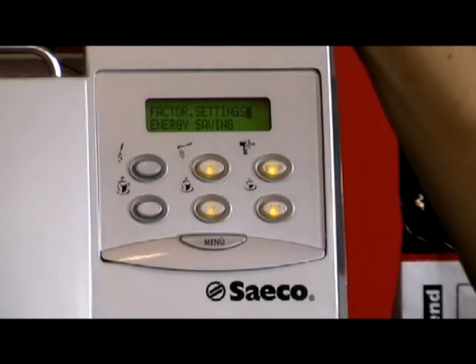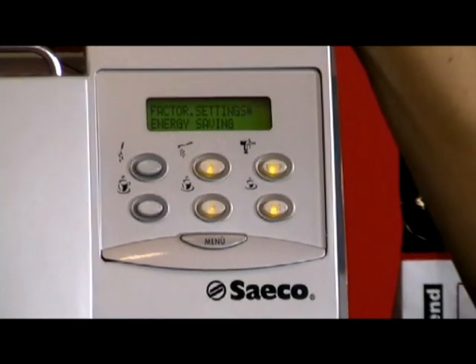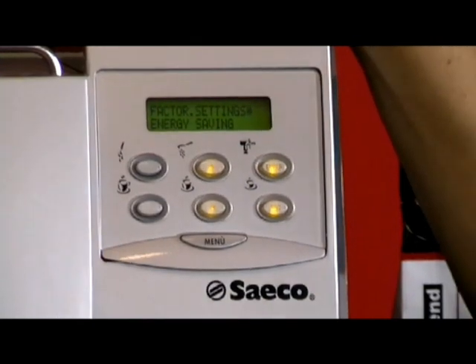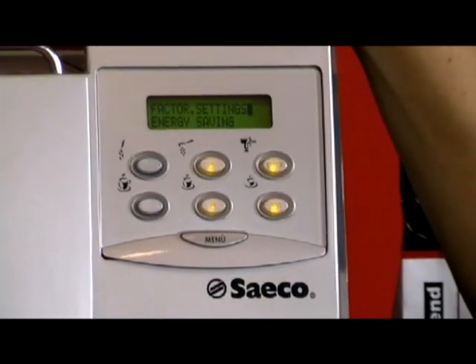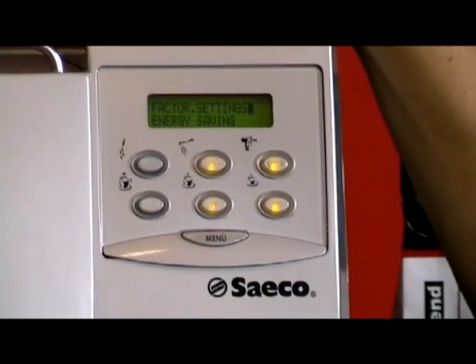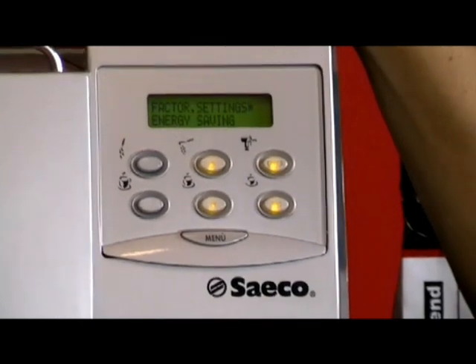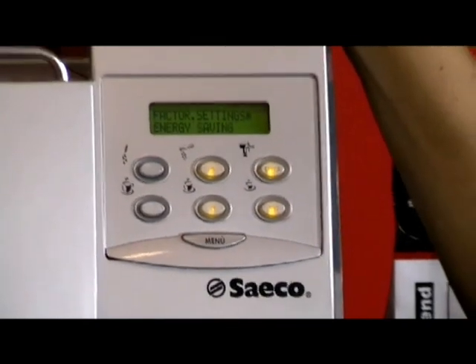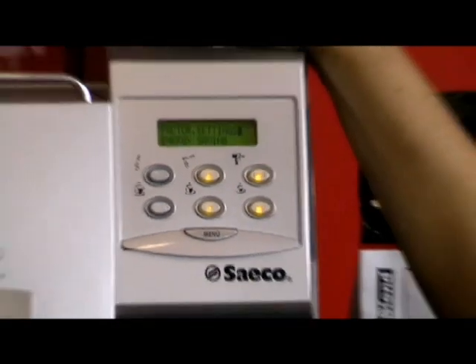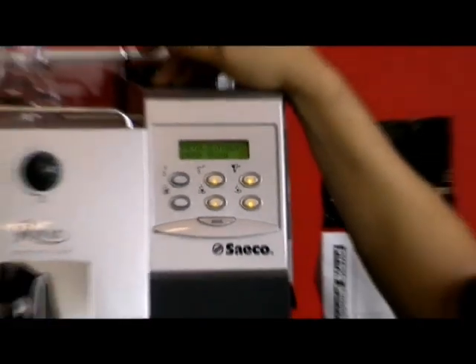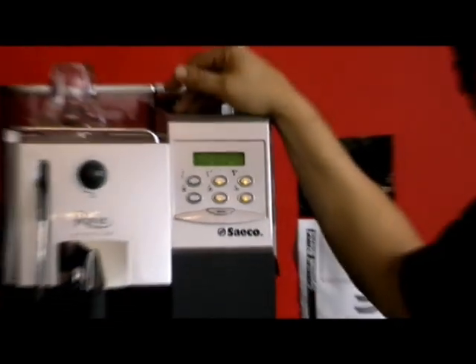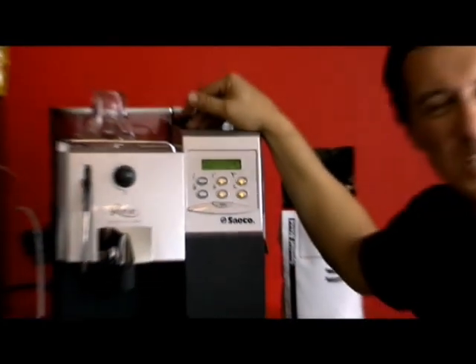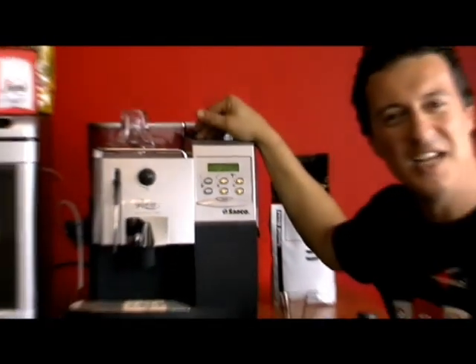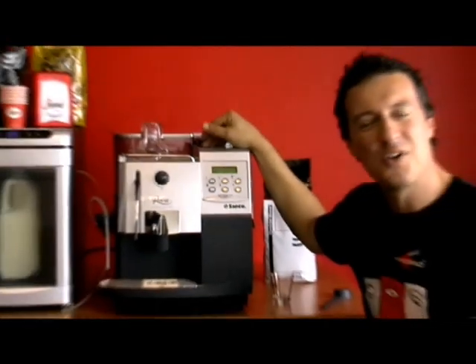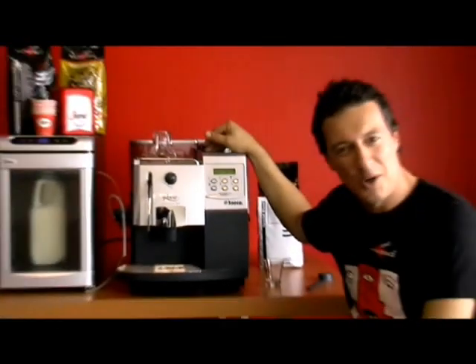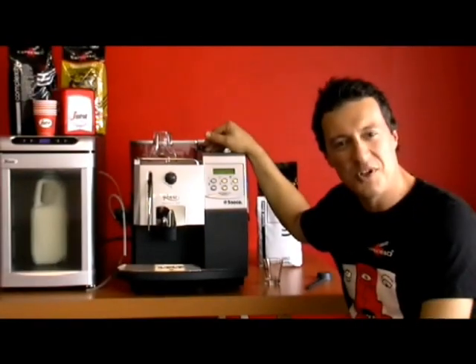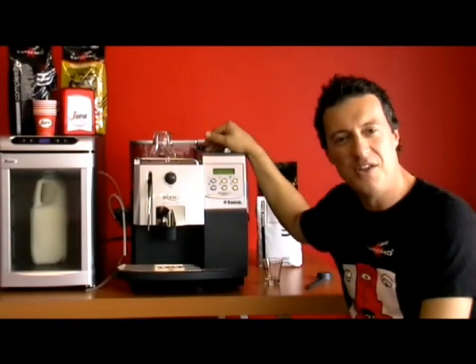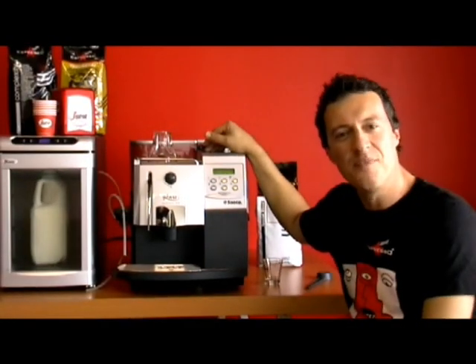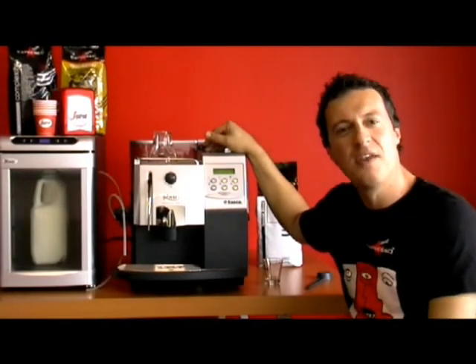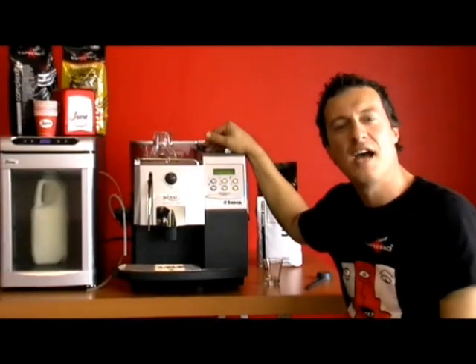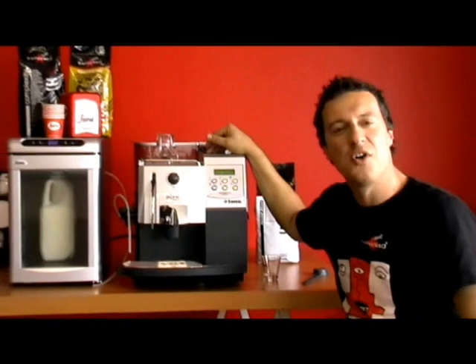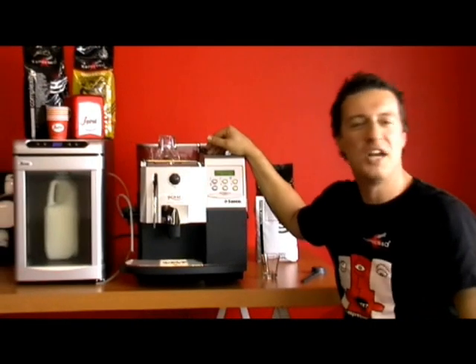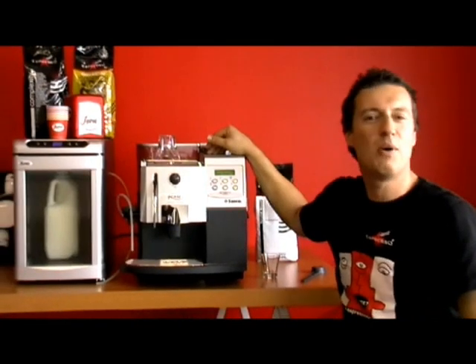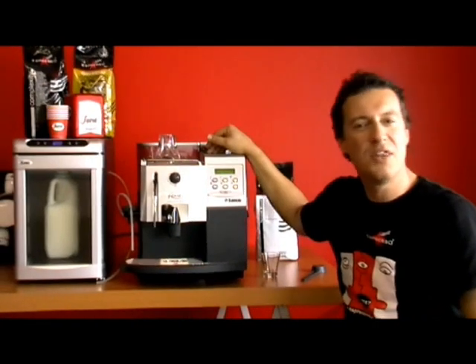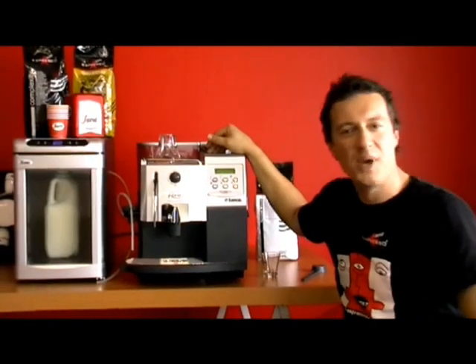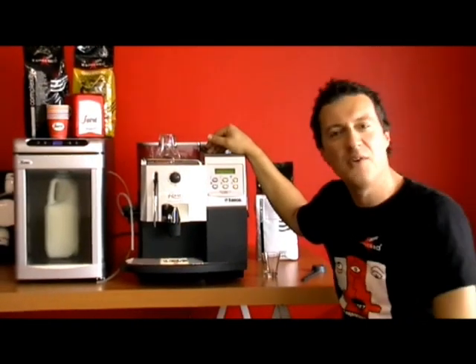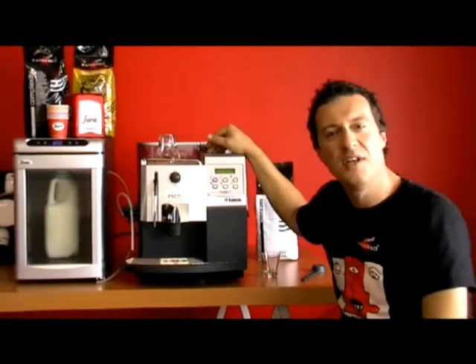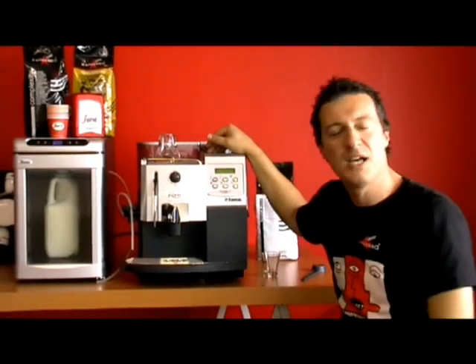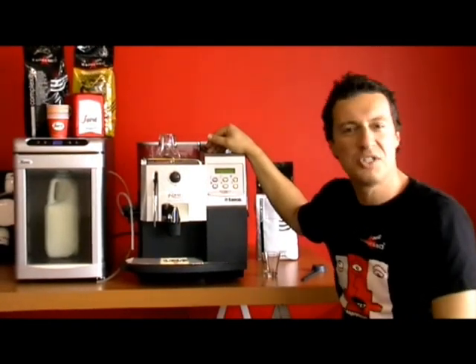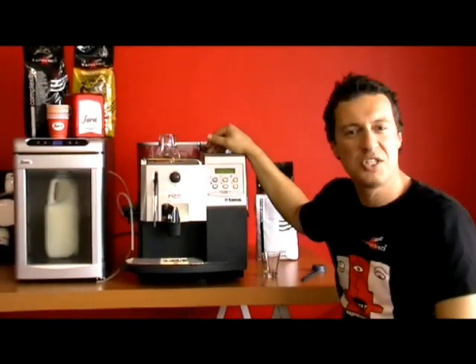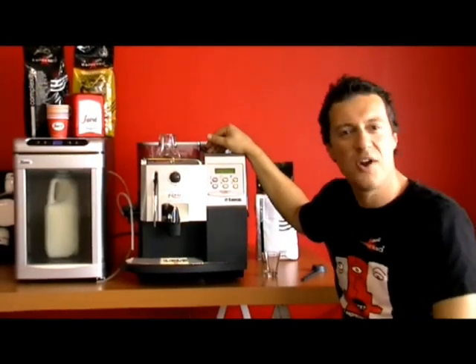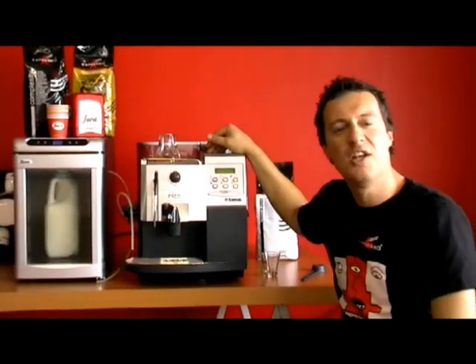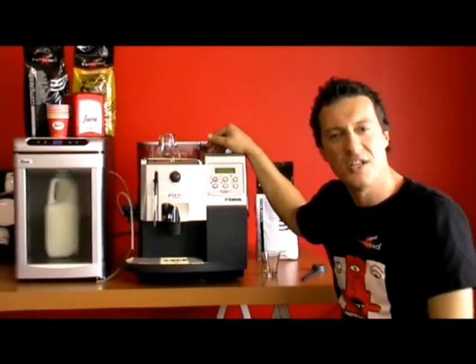www.espressoitalia.com.au — our toll free number is 1300 660 976.